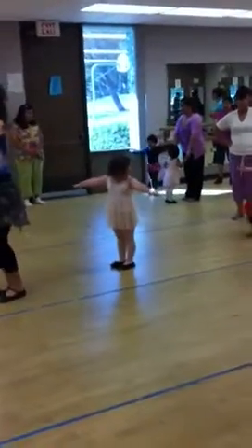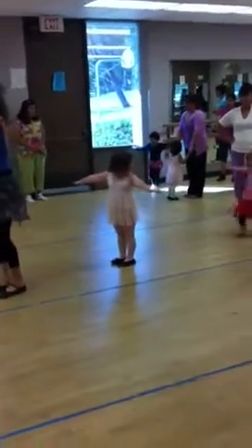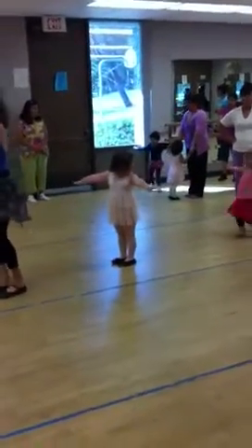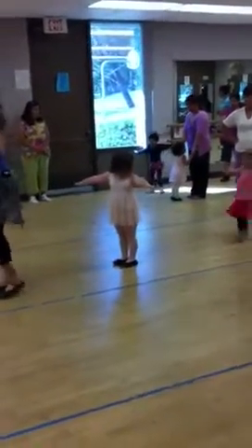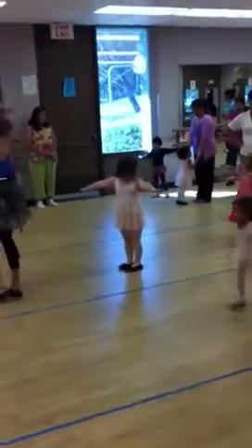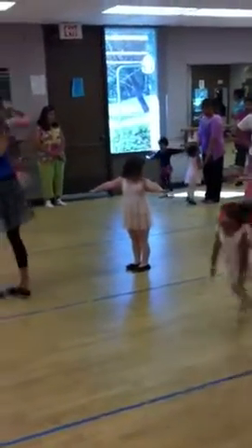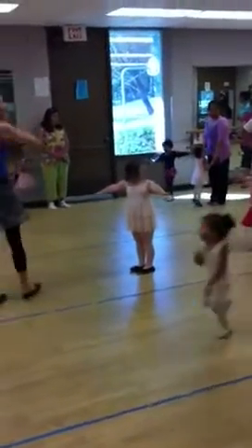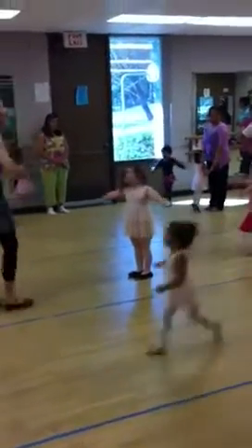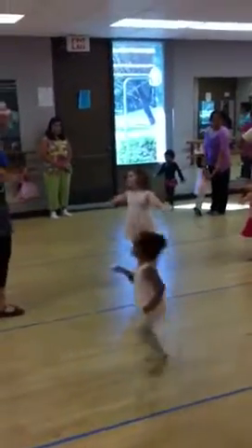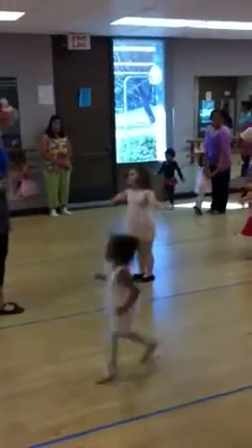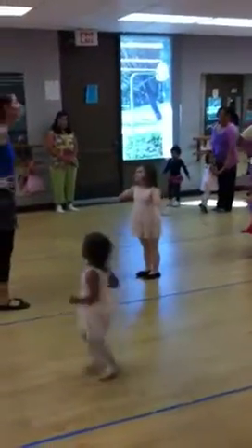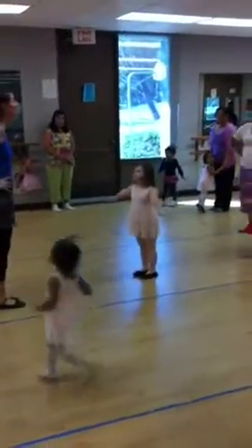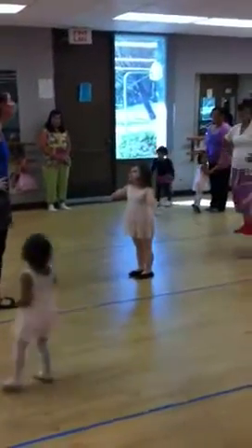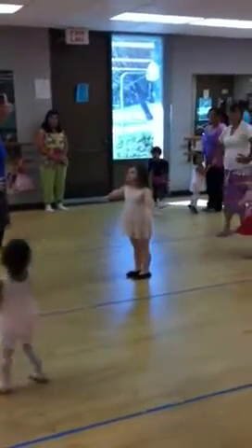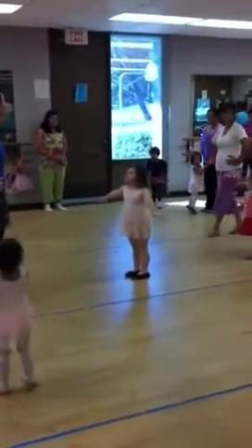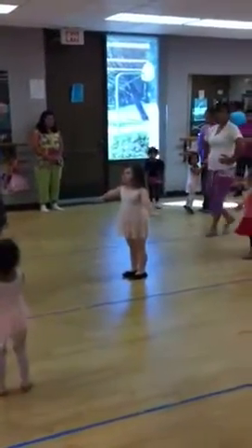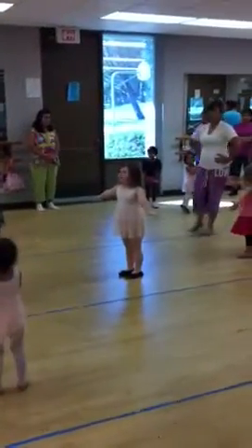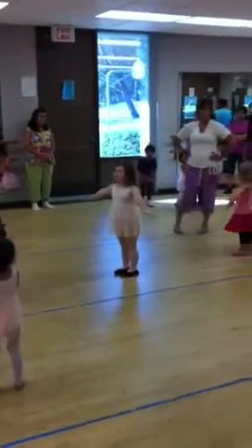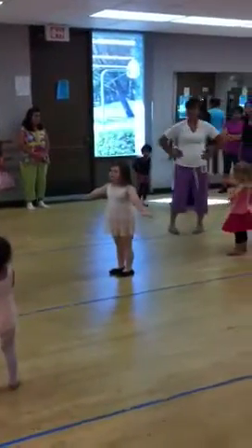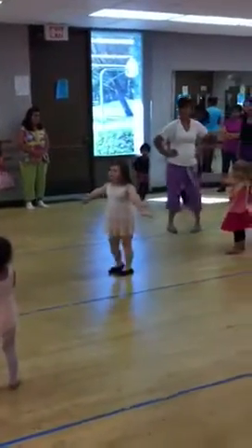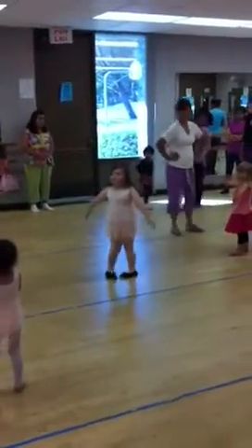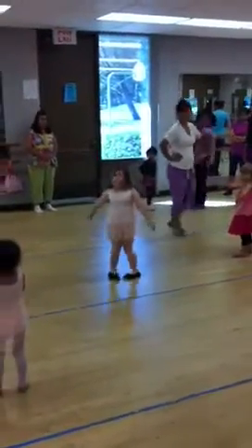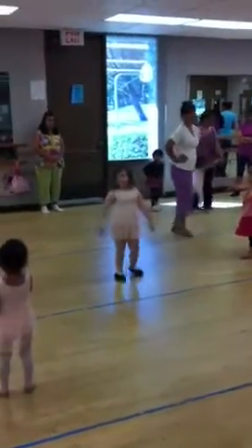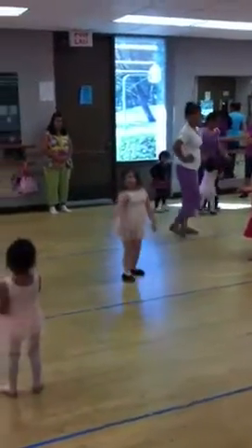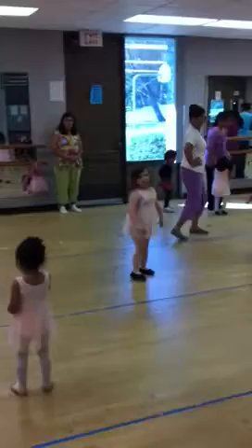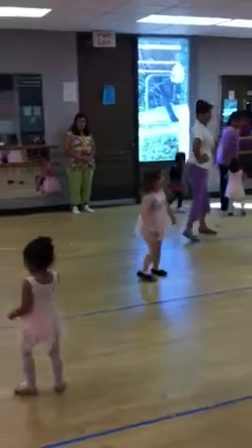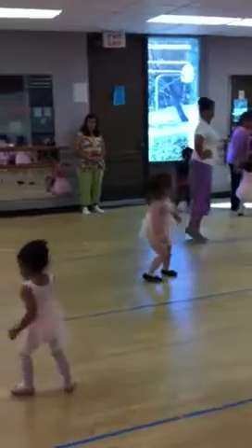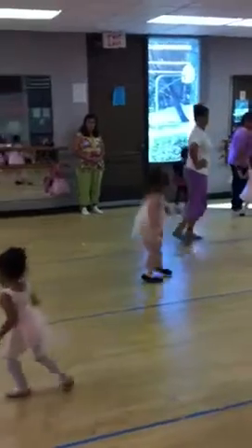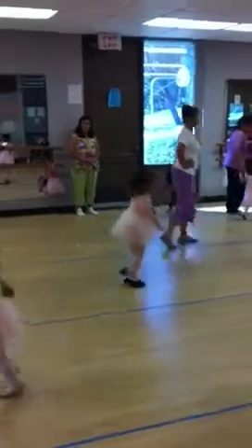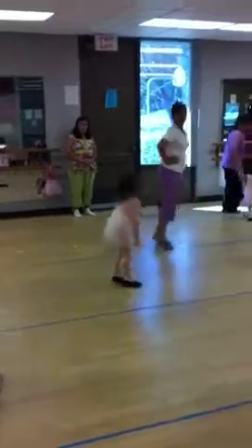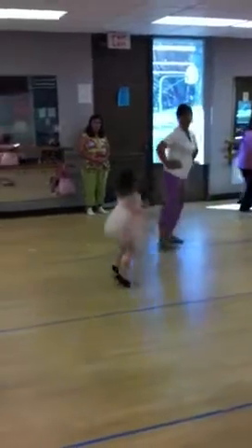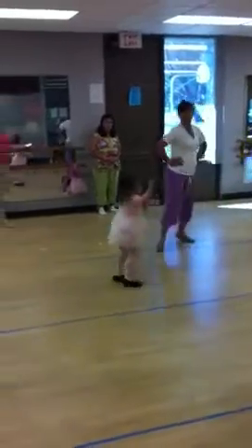Now turn around, we go backwards now. Backward, backward, backward.